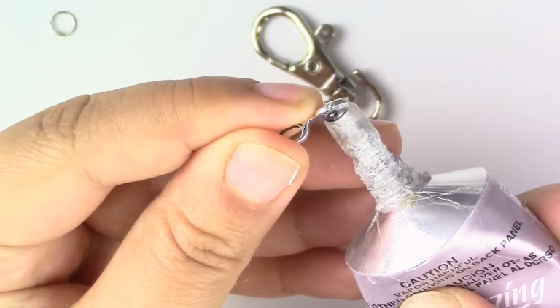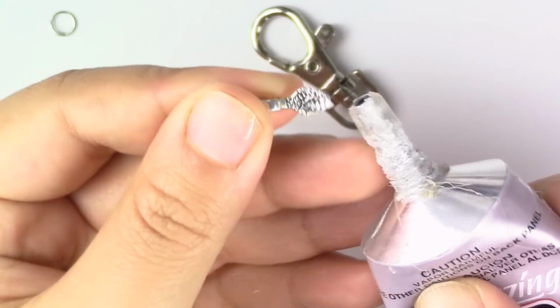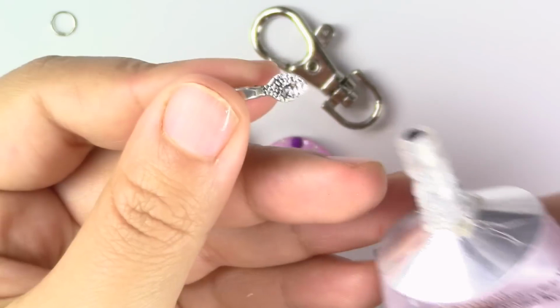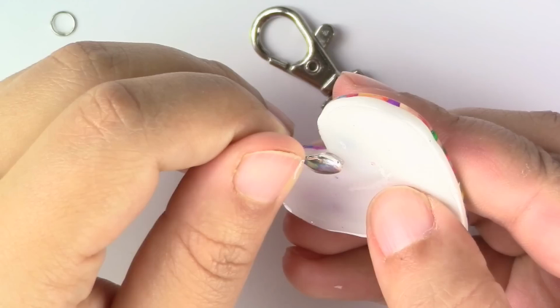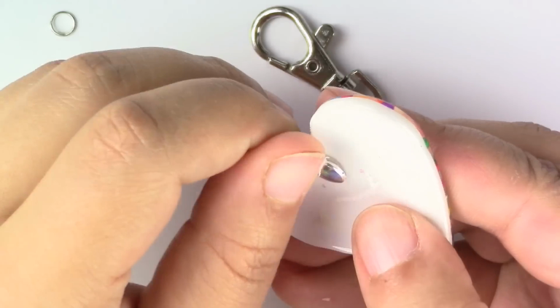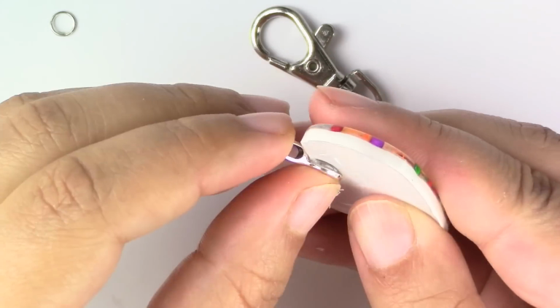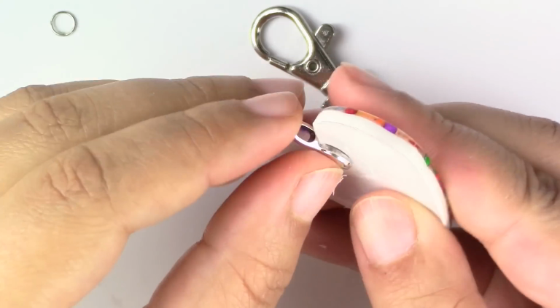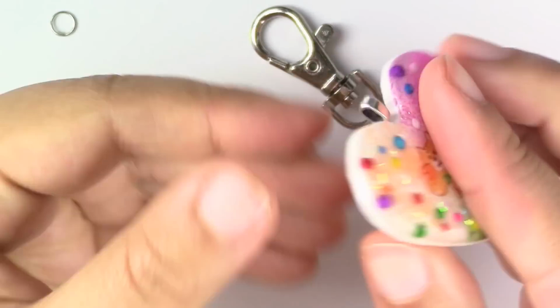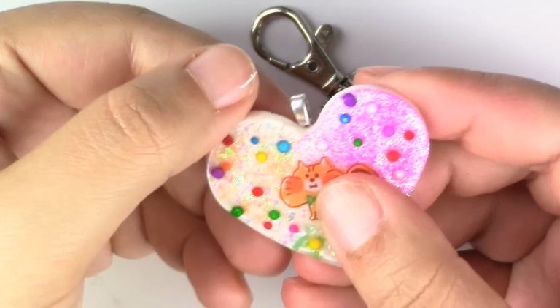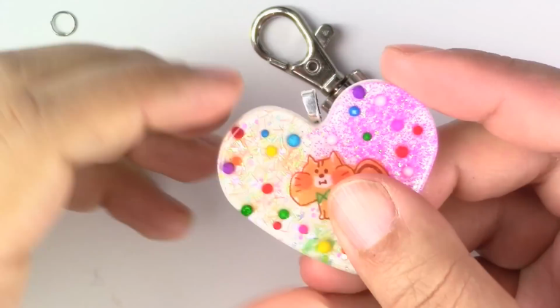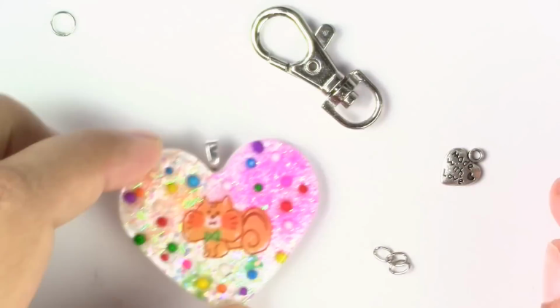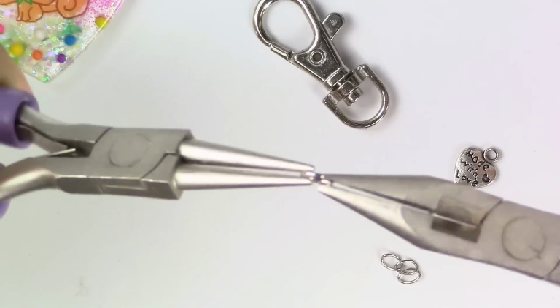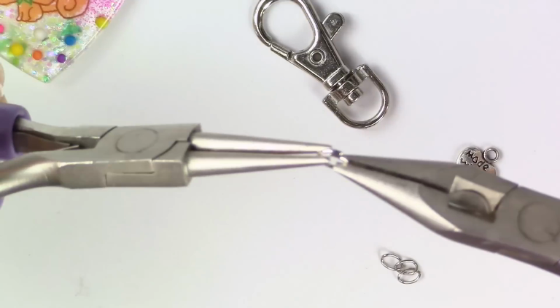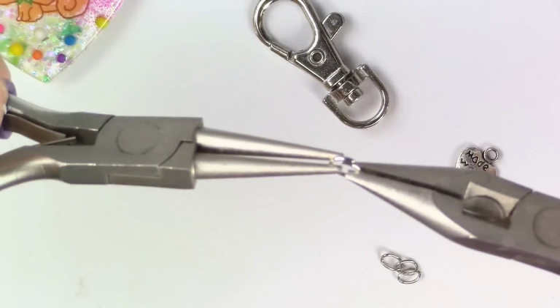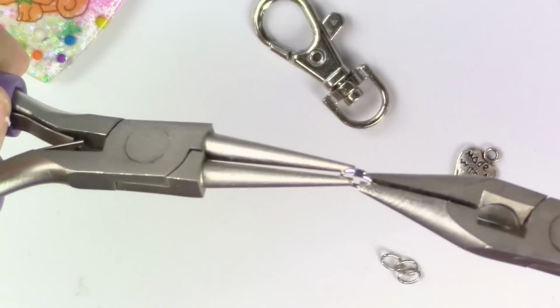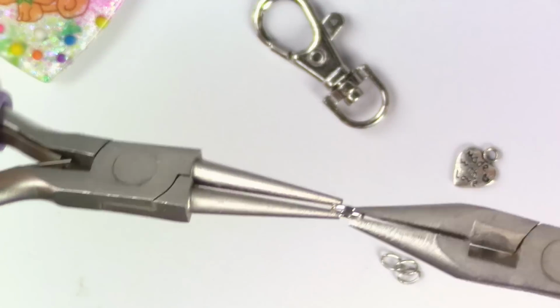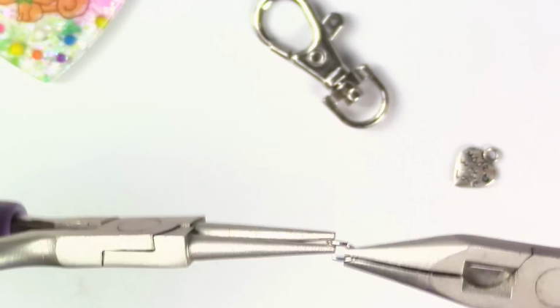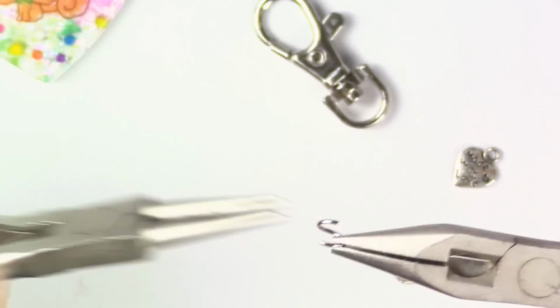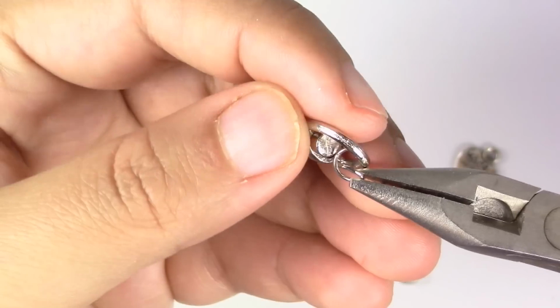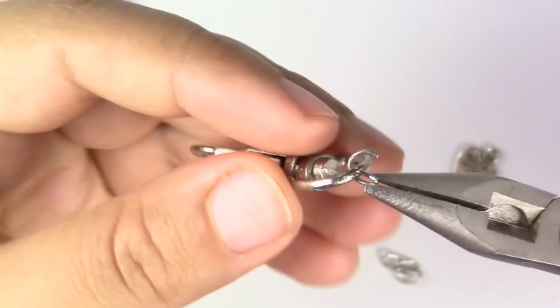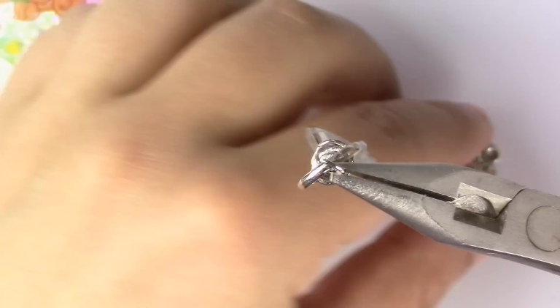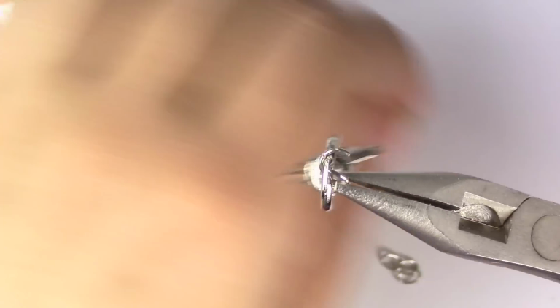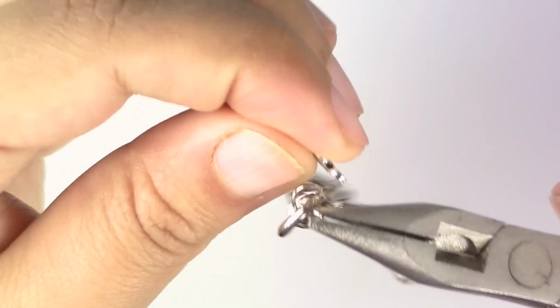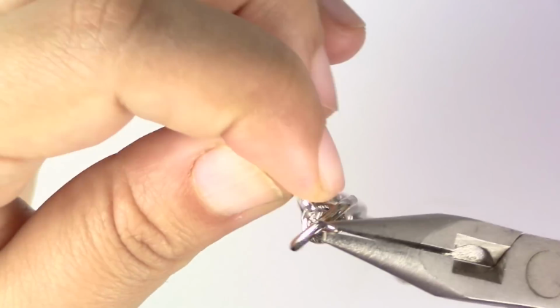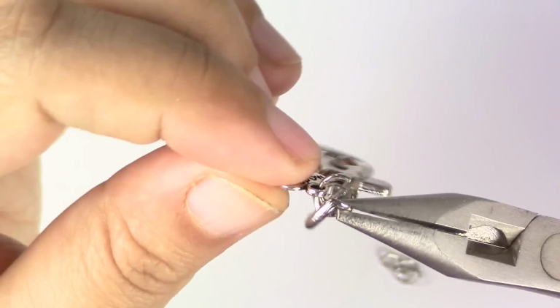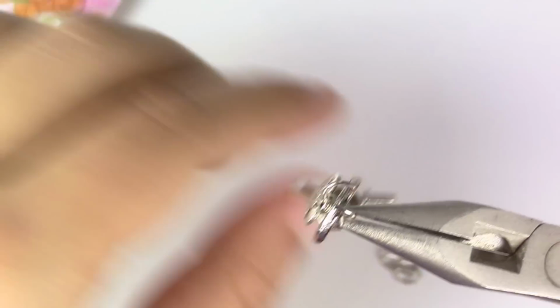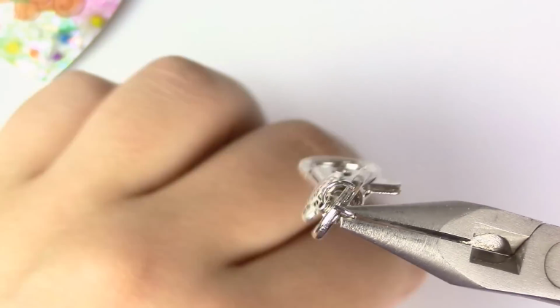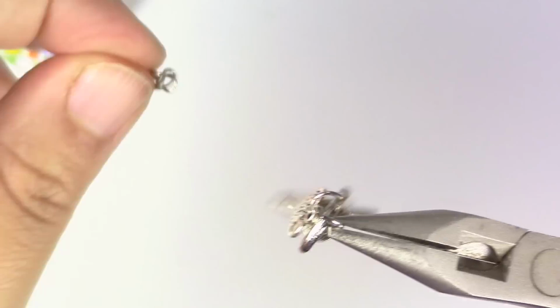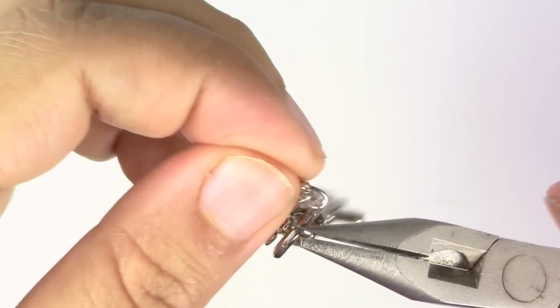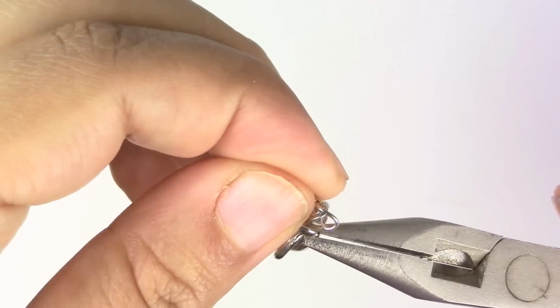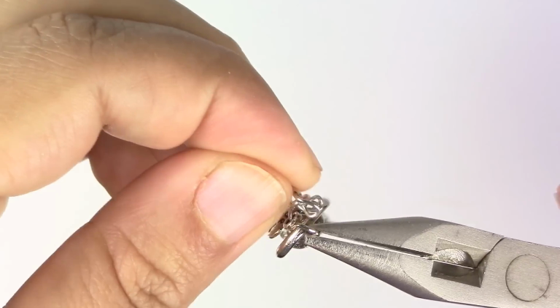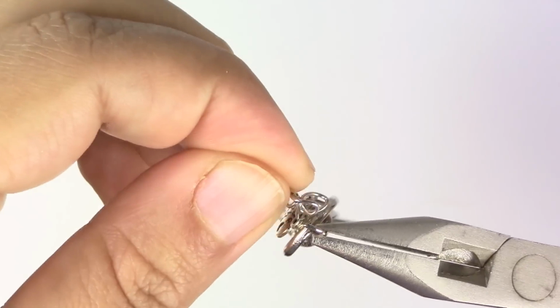Now the only thing left to do is to glue your bail, put your chain, and your jump ring, and put it all together.